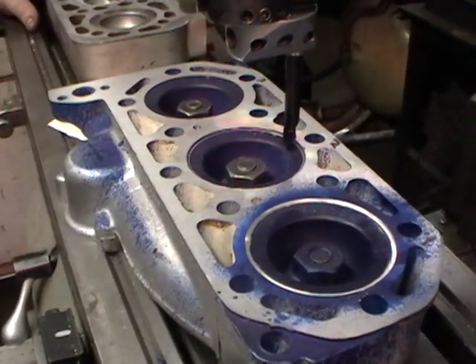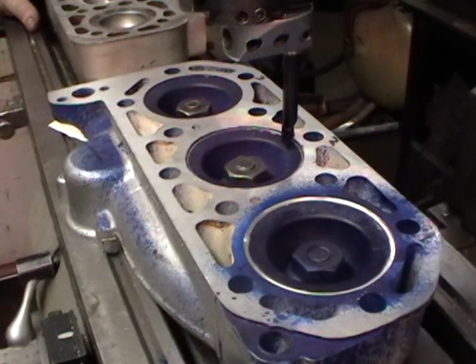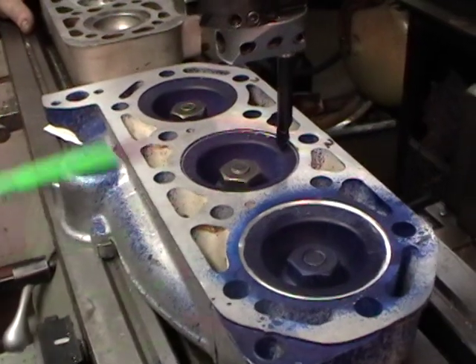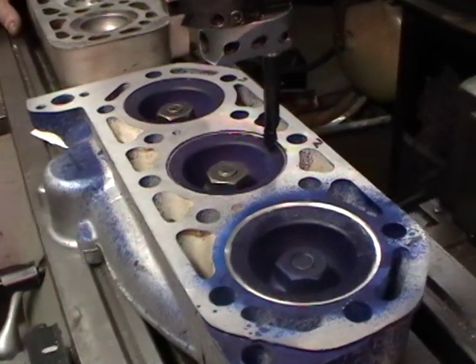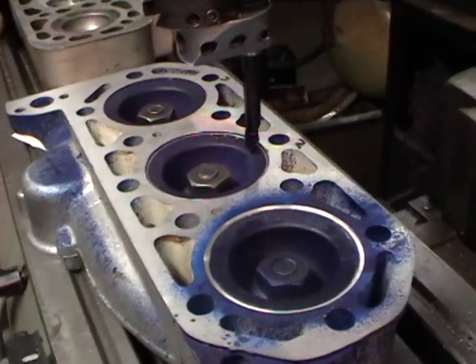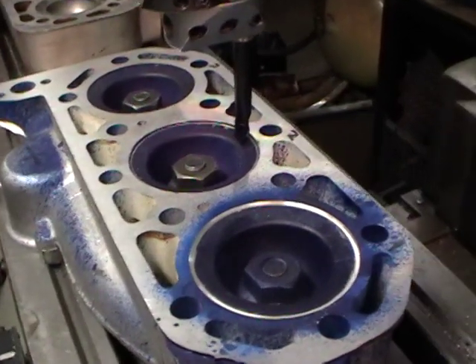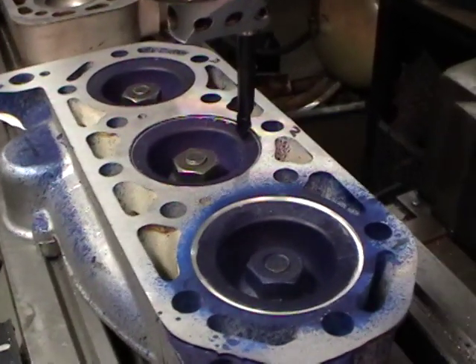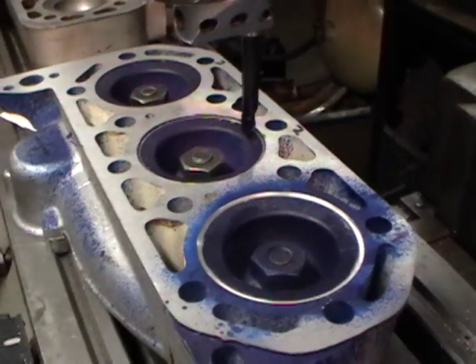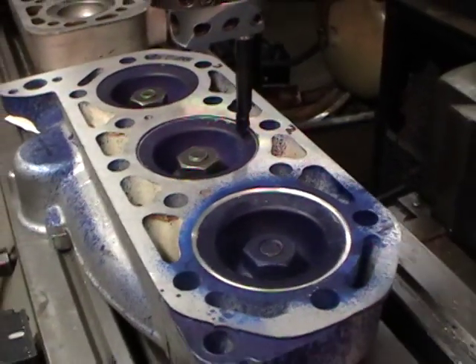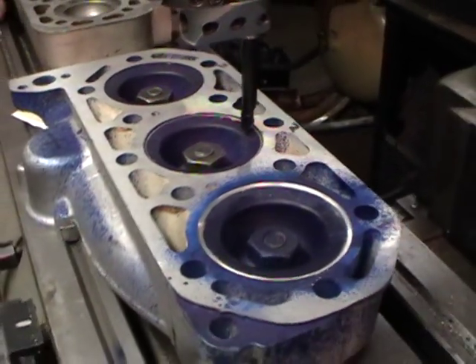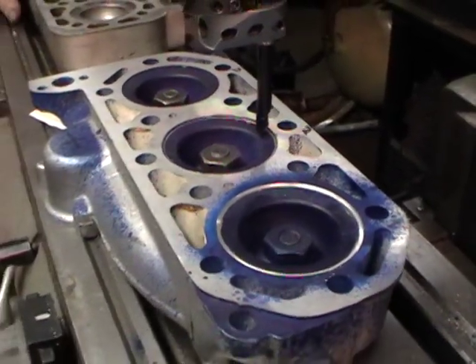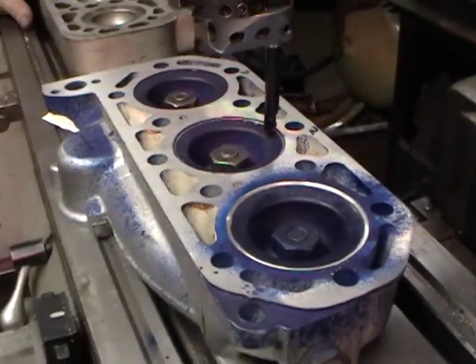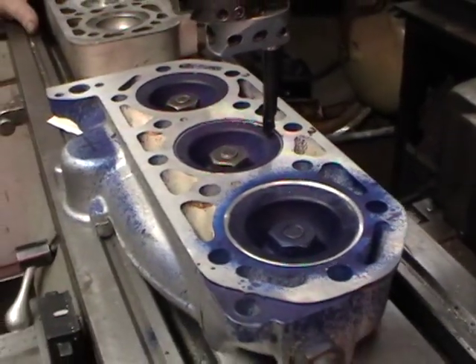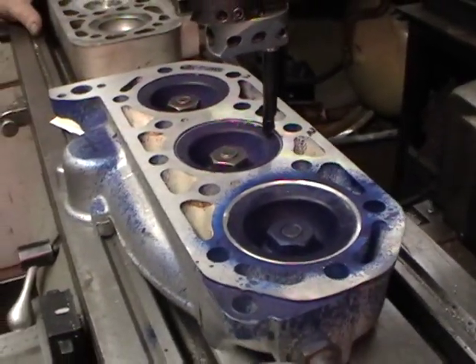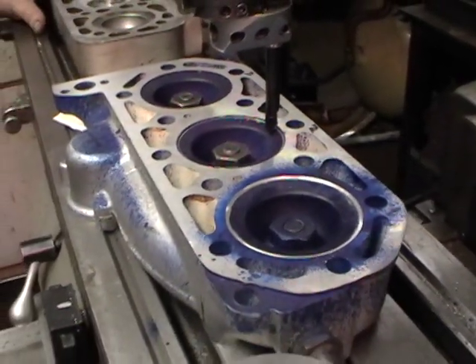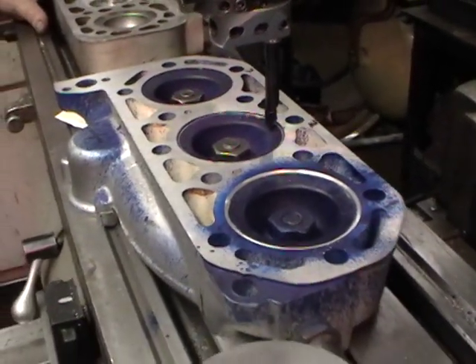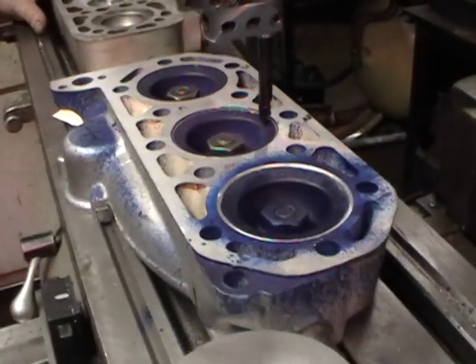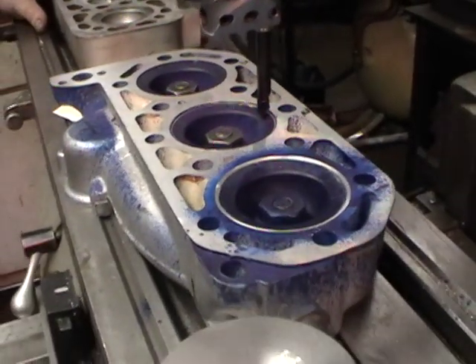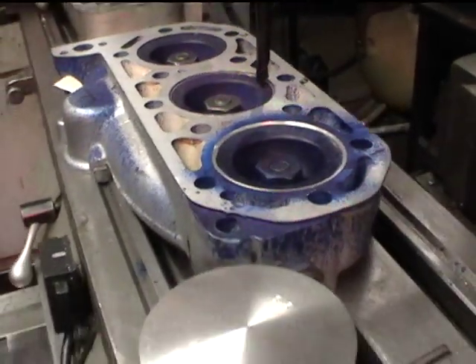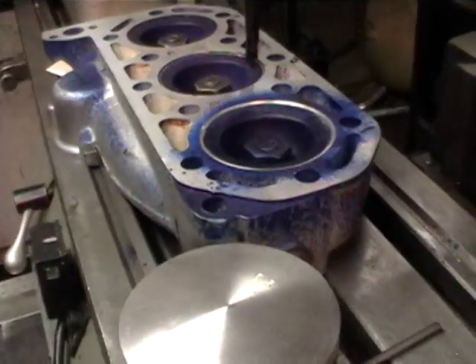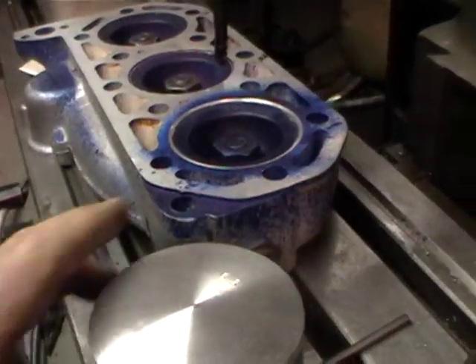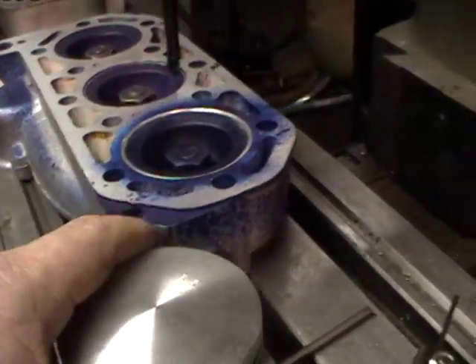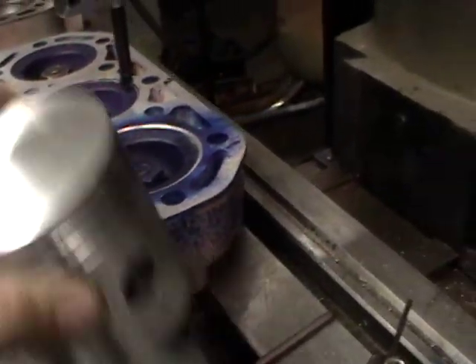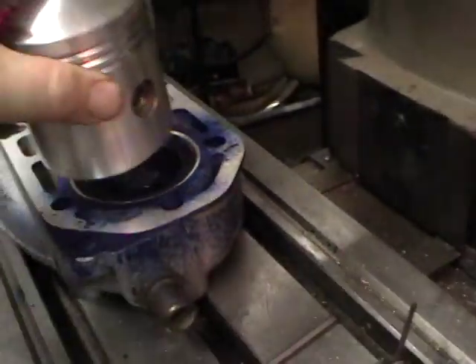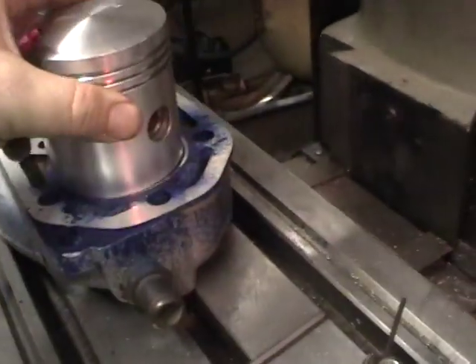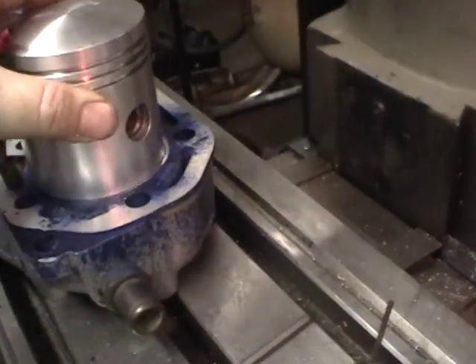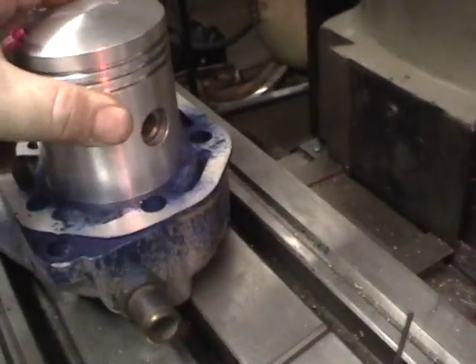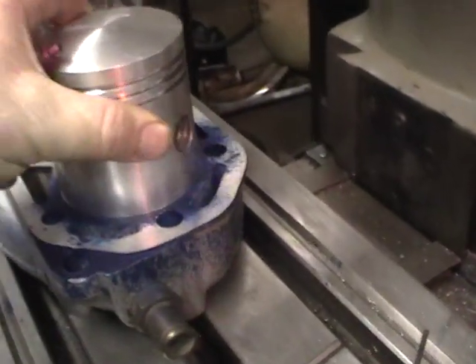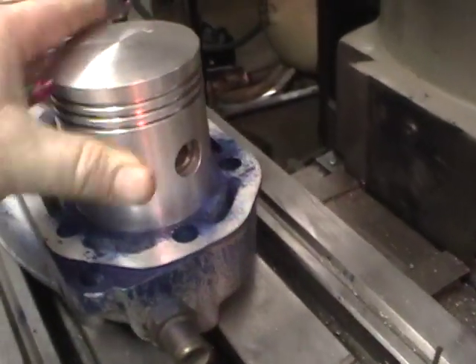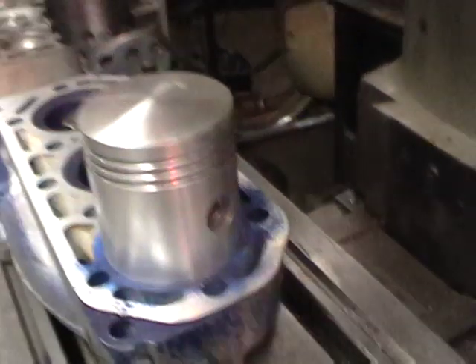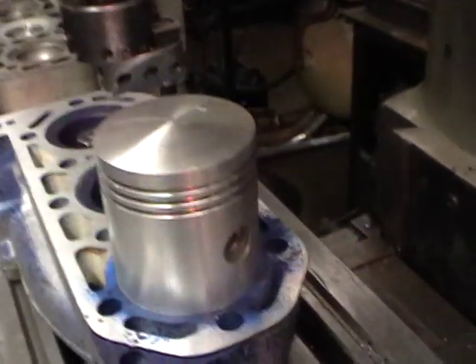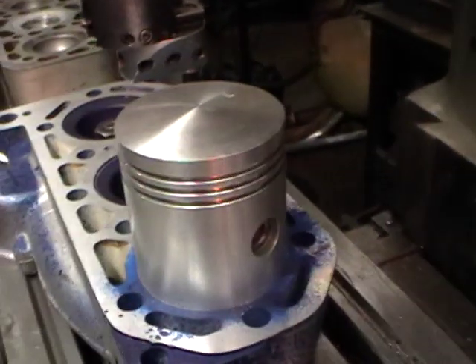When all three holes are done, we'll then take one more light cut across the top to make sure everything's nice and true, and it should be good to go. That's what you've got to do anytime you exceed standard bore size.